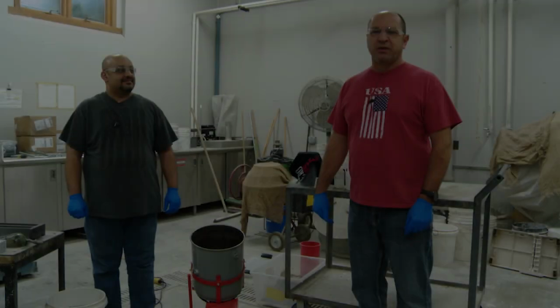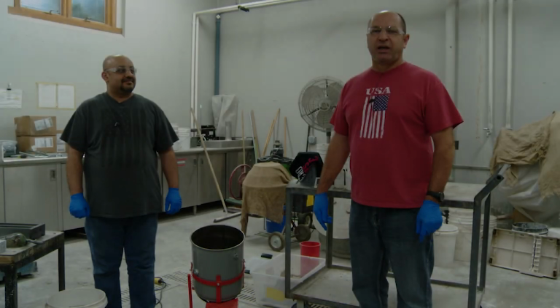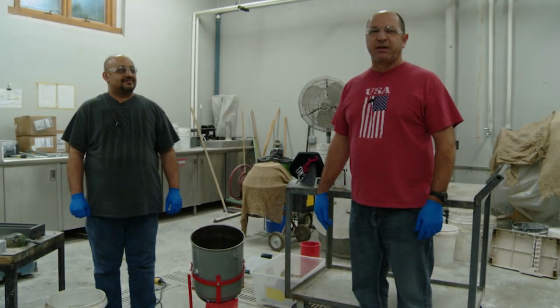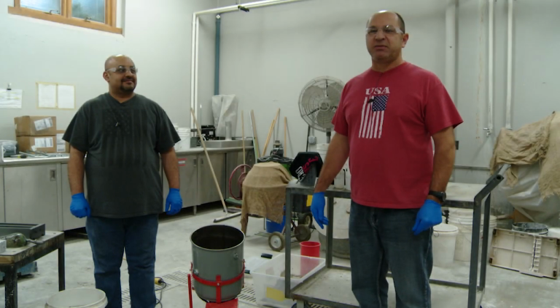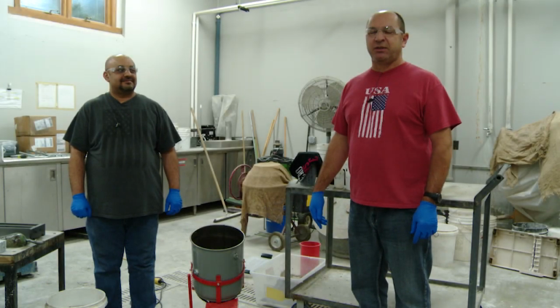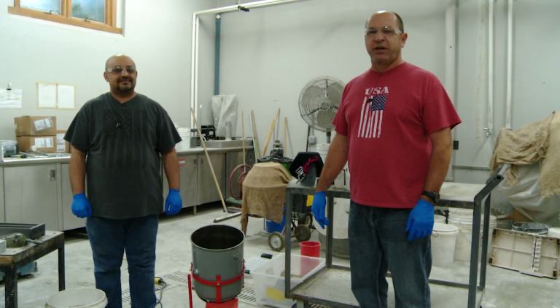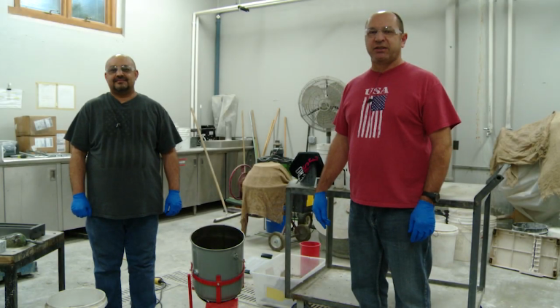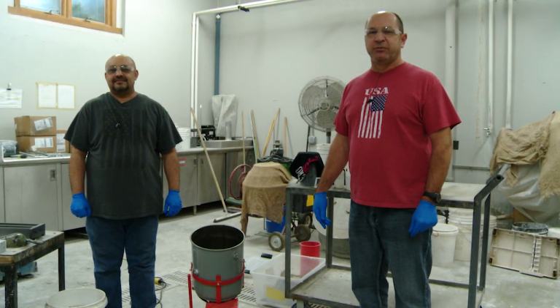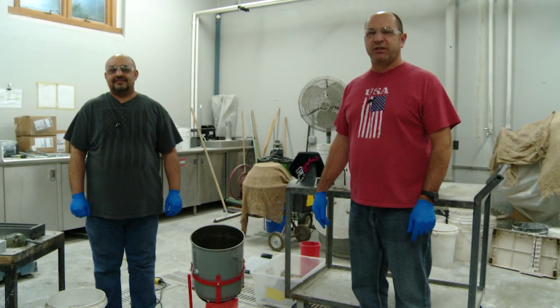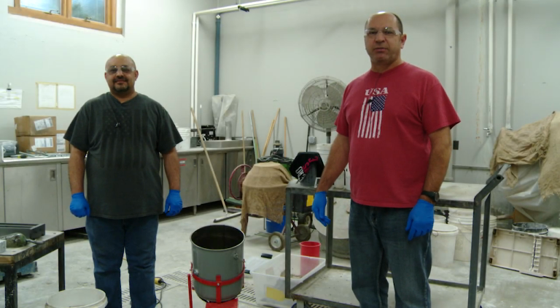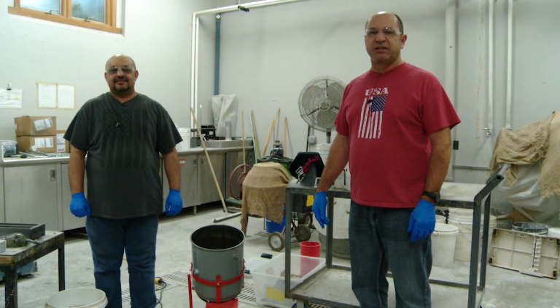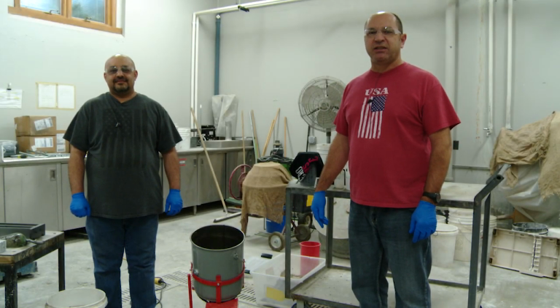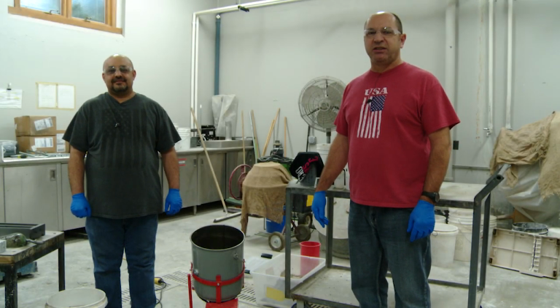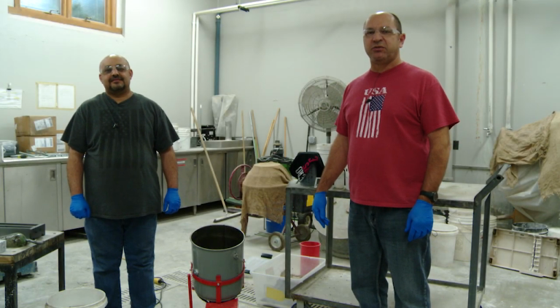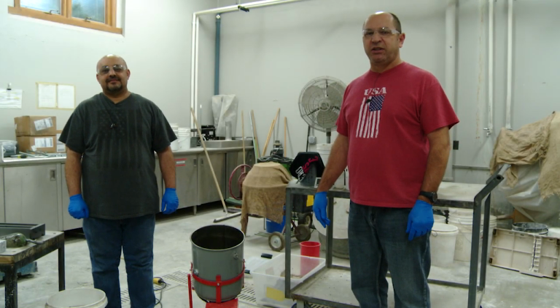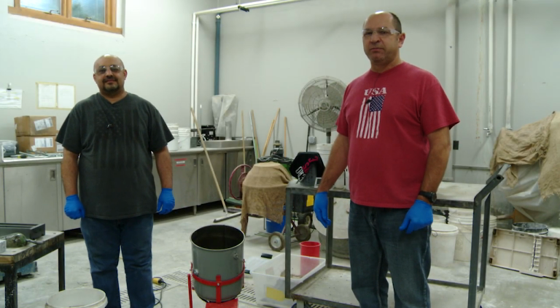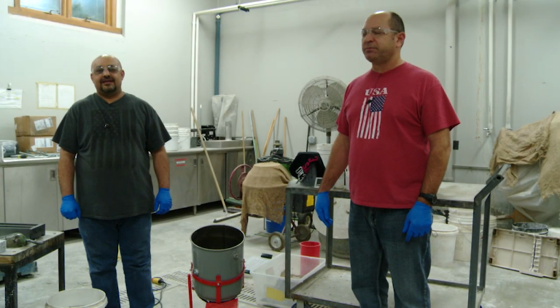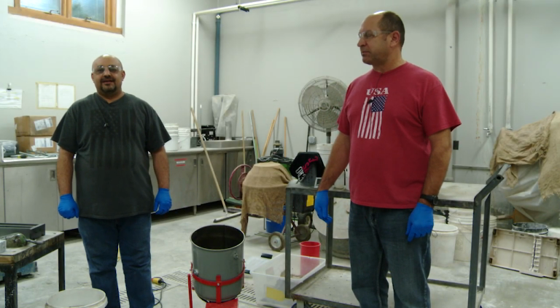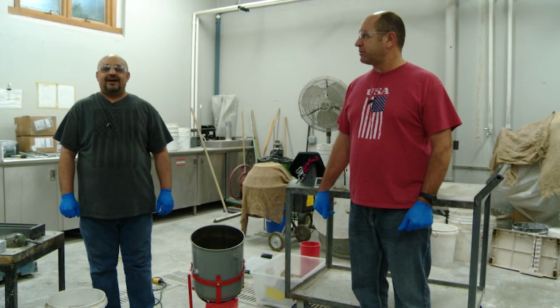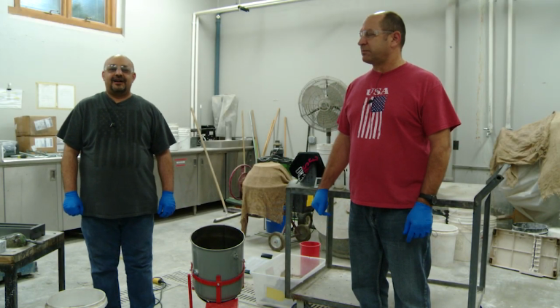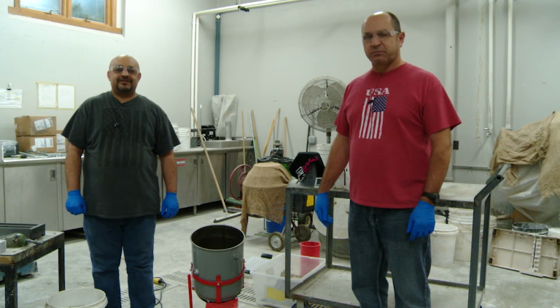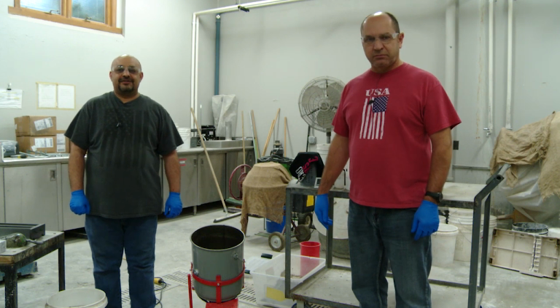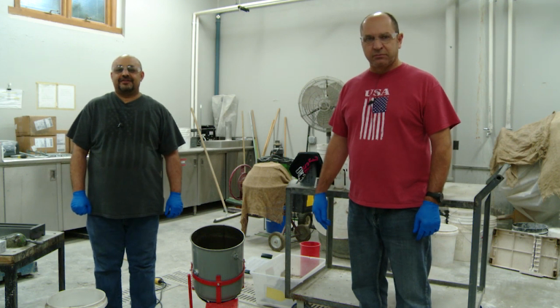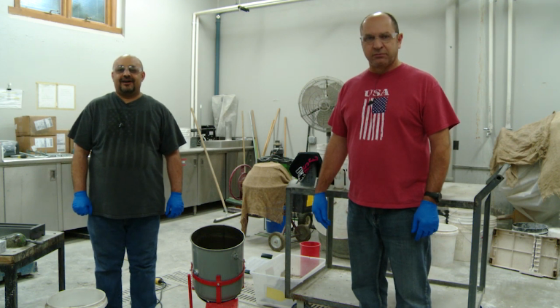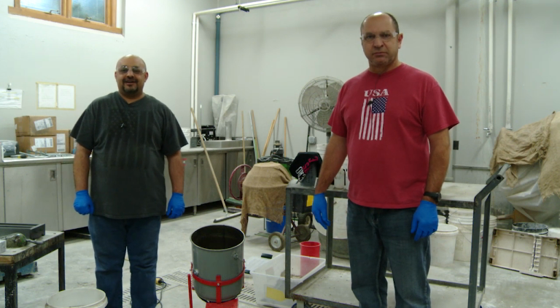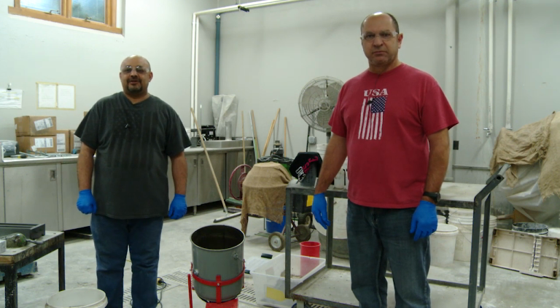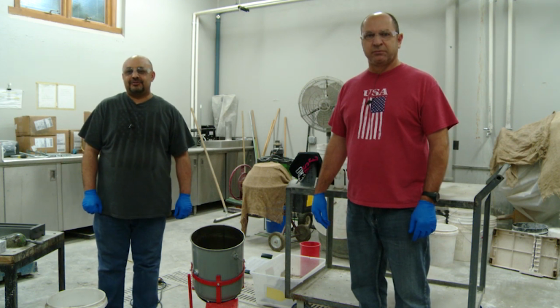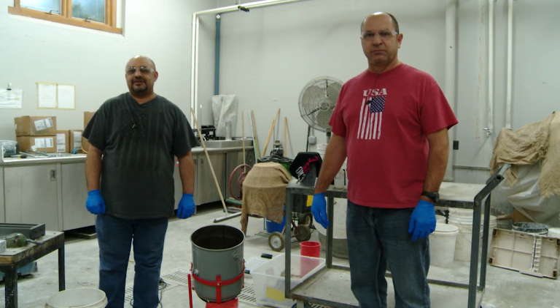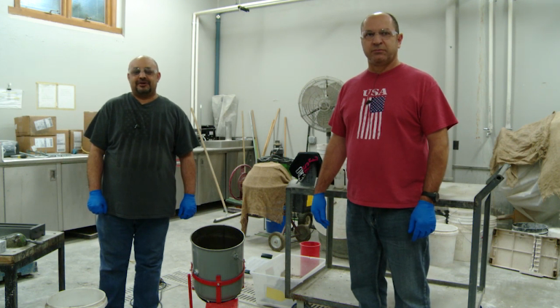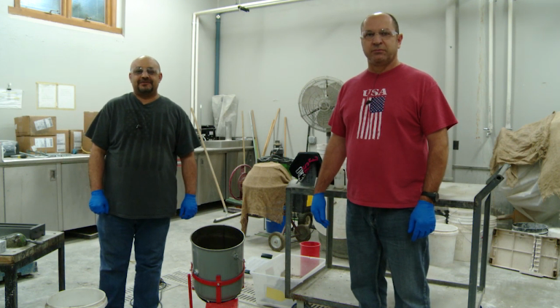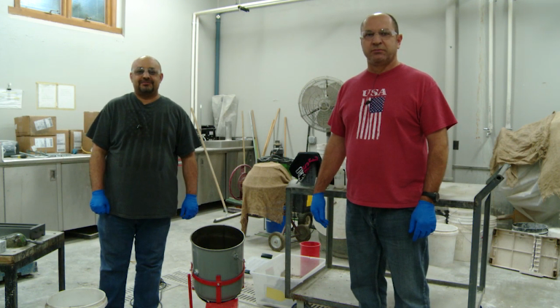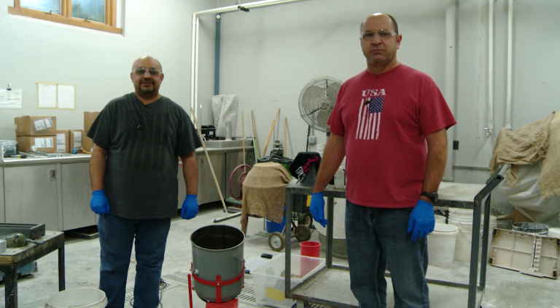Hi, my name is Tim Creason. I'm with the Nebraska DOT. Hi, I'm Asad Udlosa-Hawk. I'm with the Nebraska Department of Transportation.